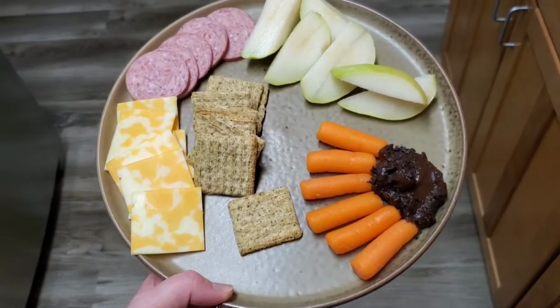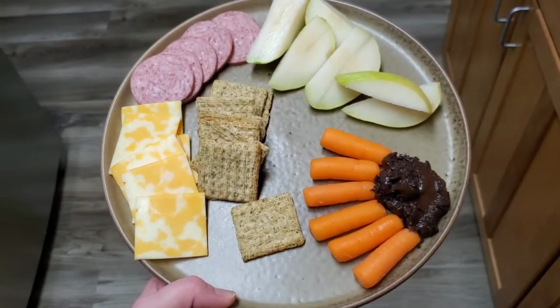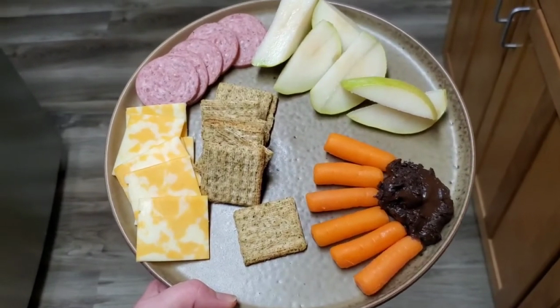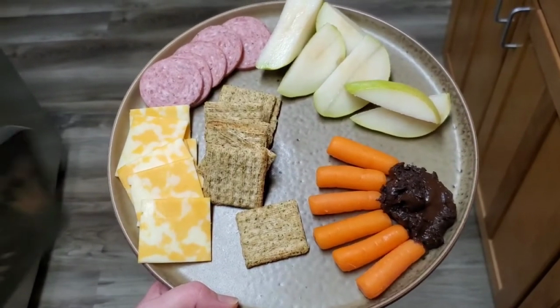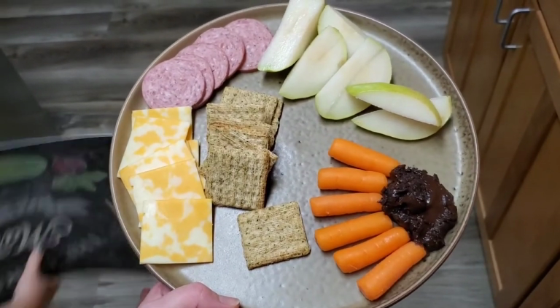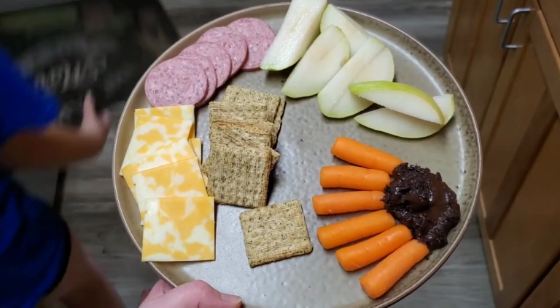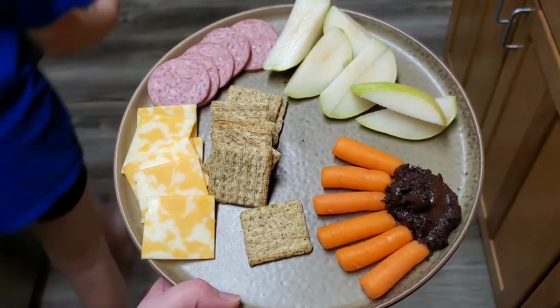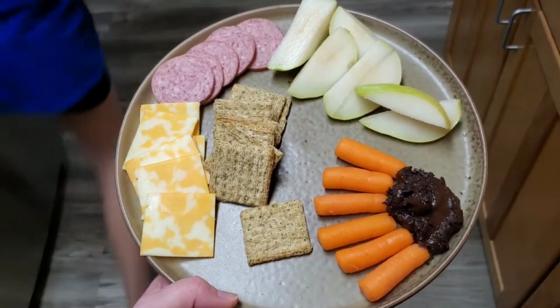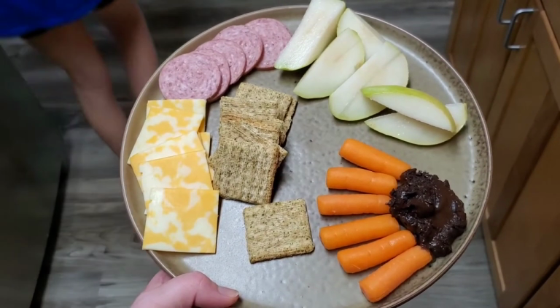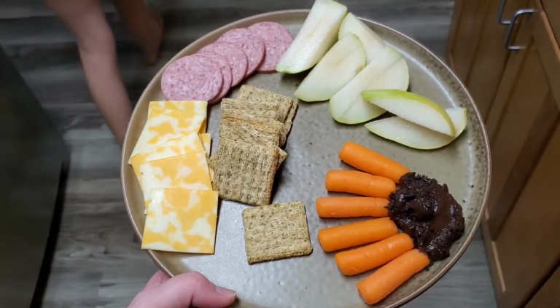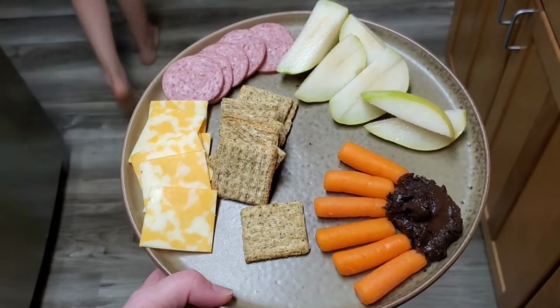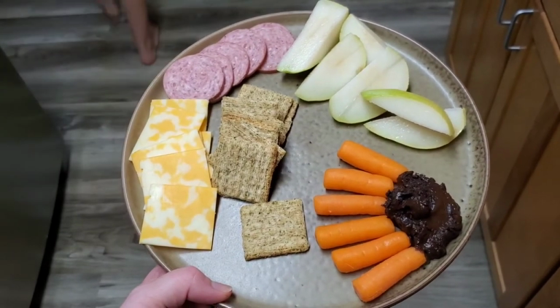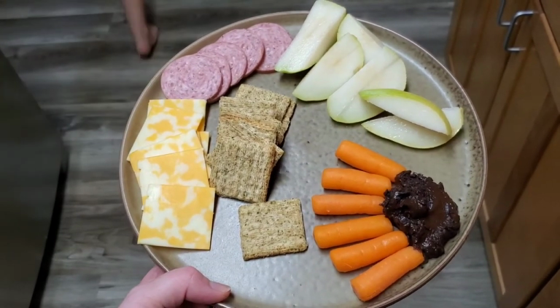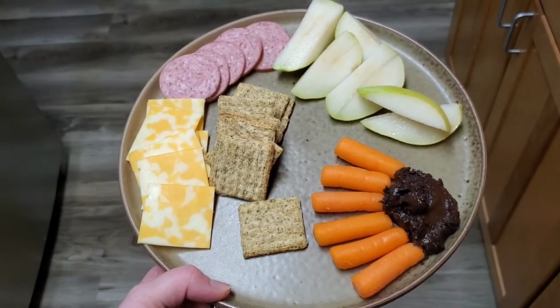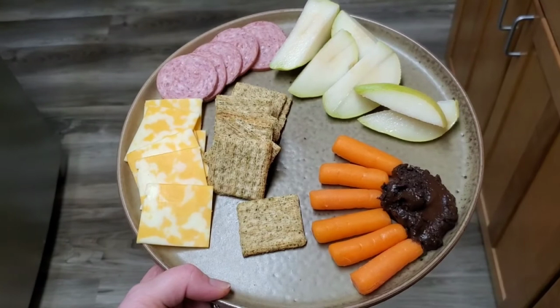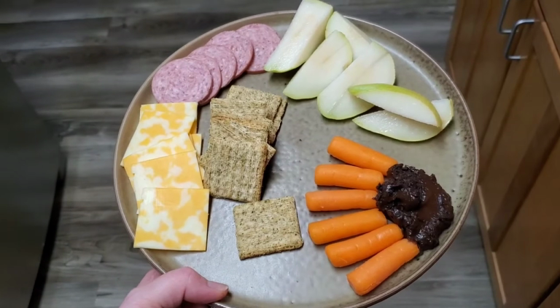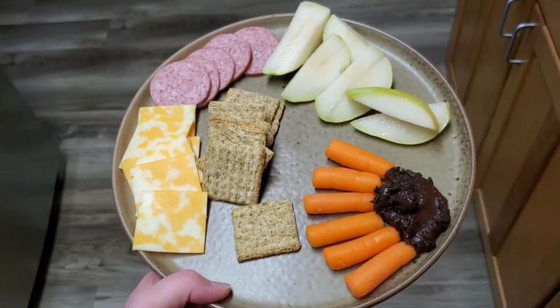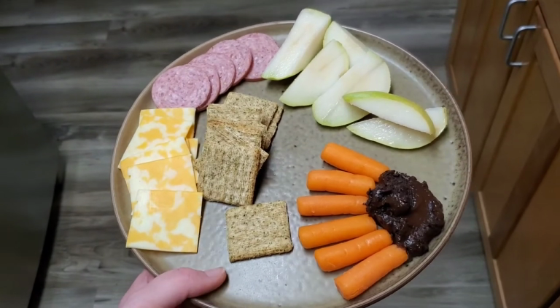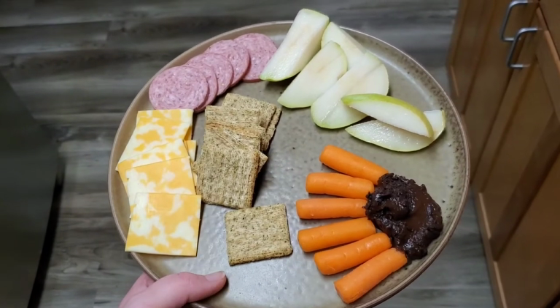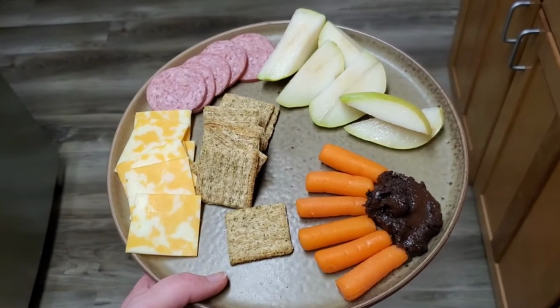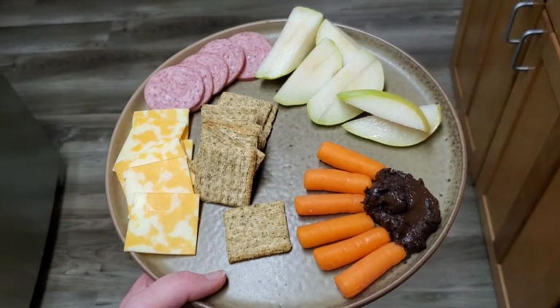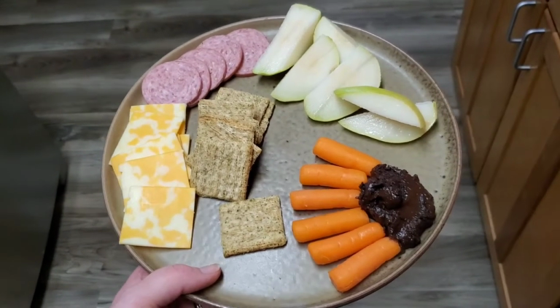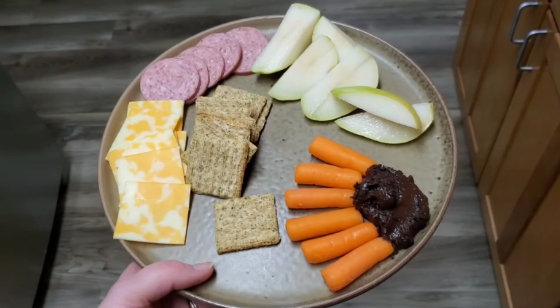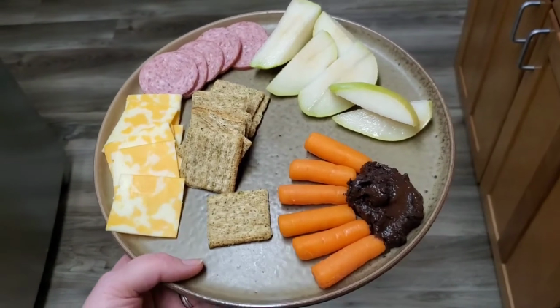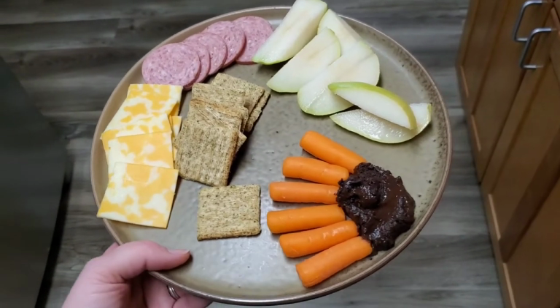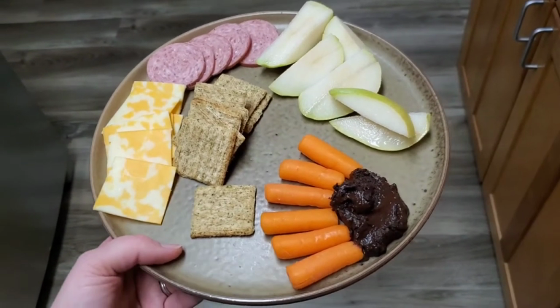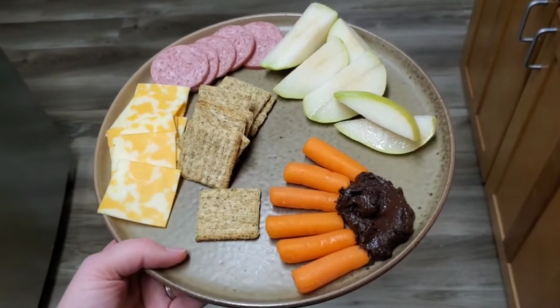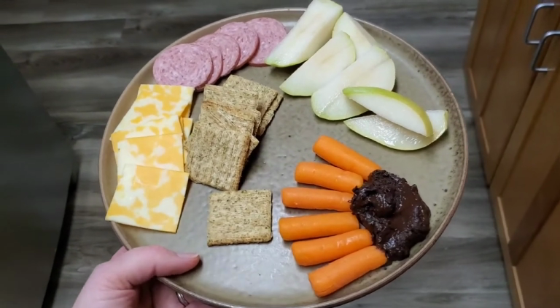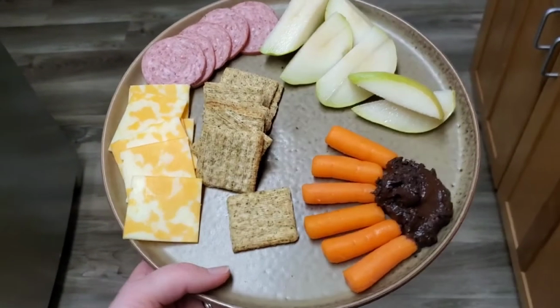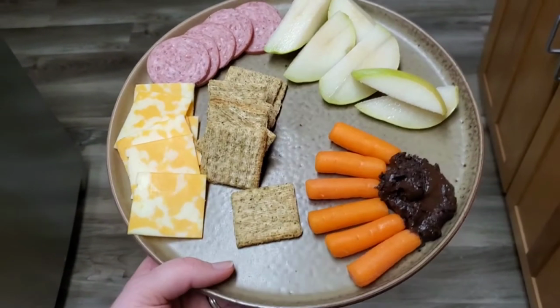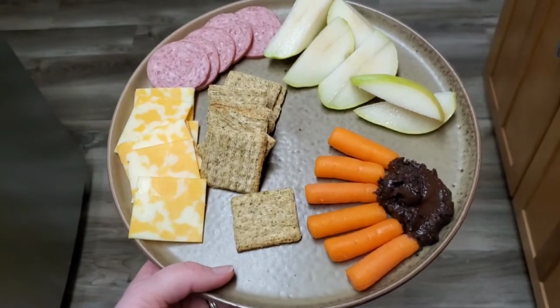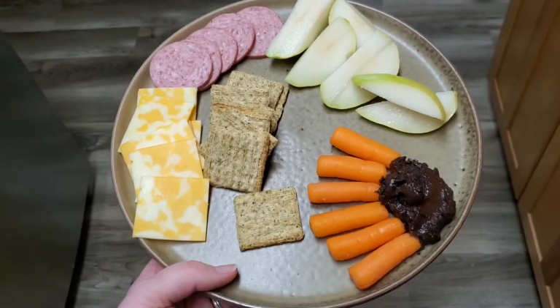For lunch we have a sliced pear, some summer sausage, cheese, Triscuits, and then chocolate hummus with carrots.